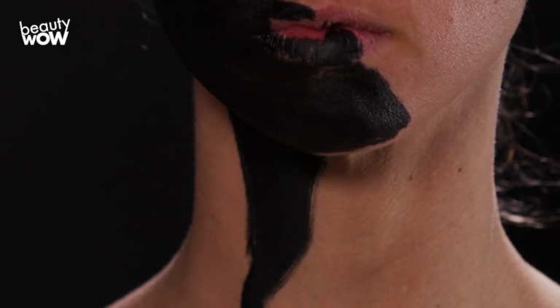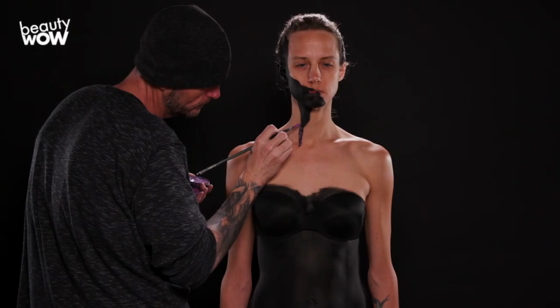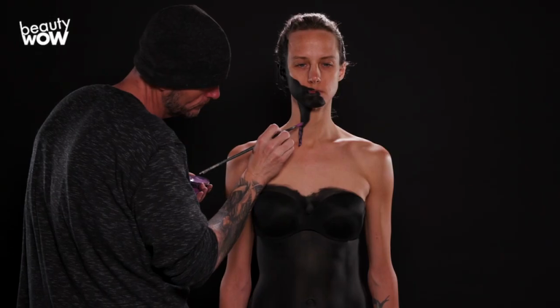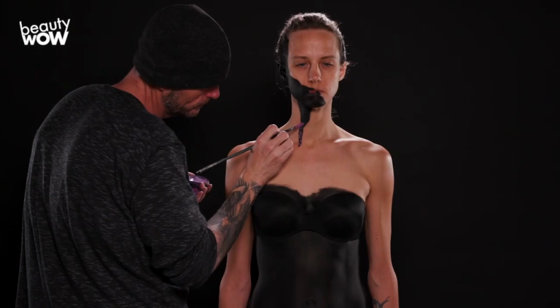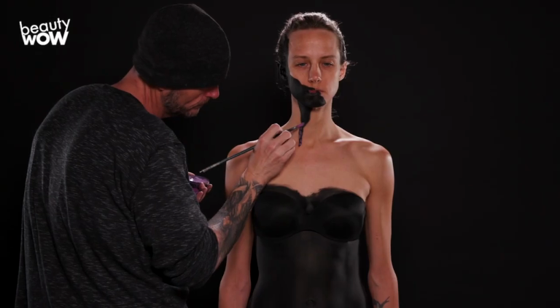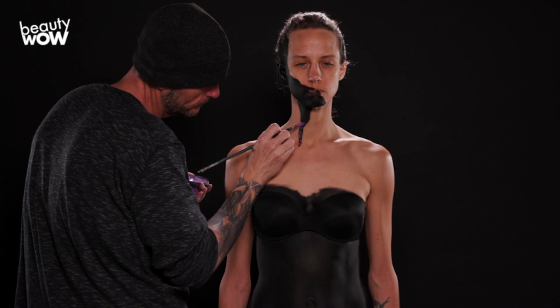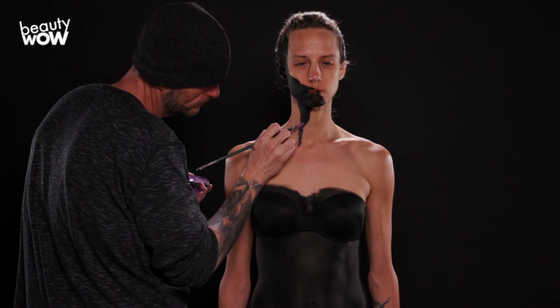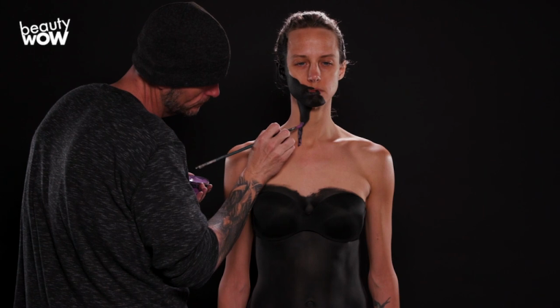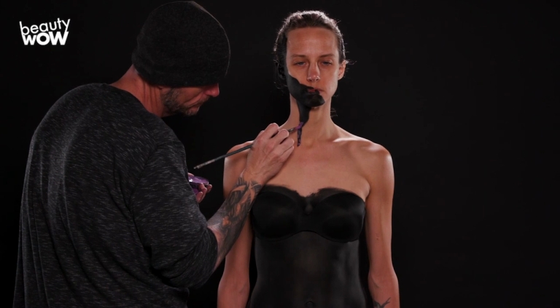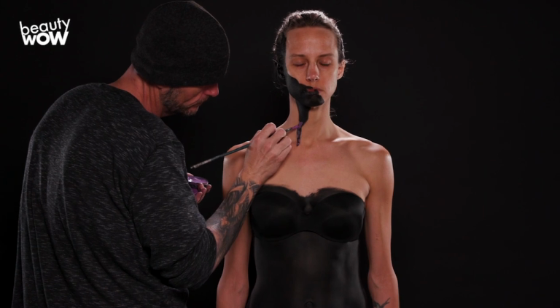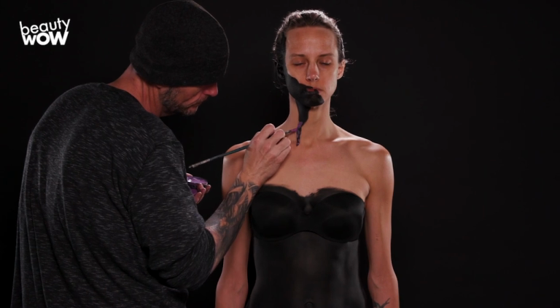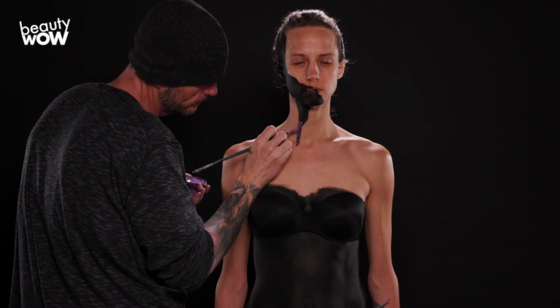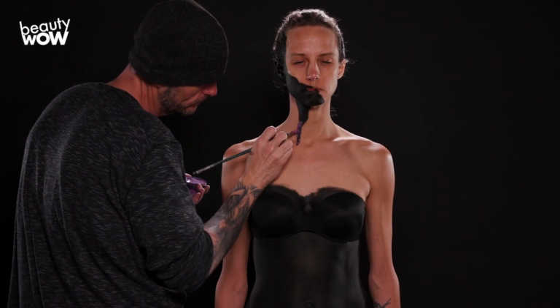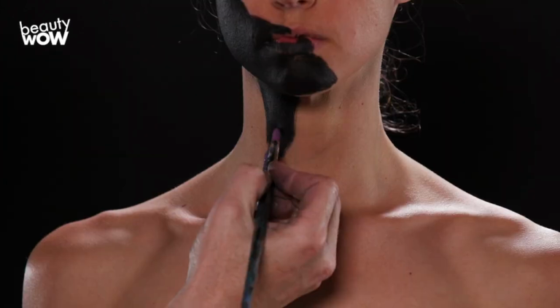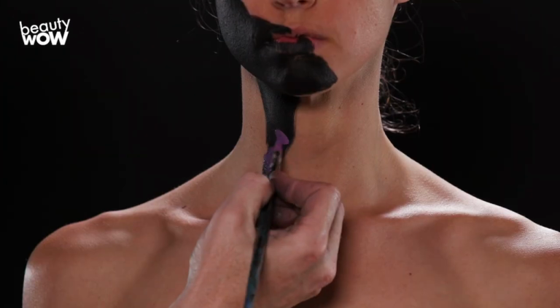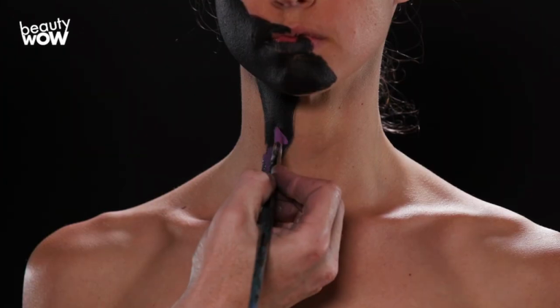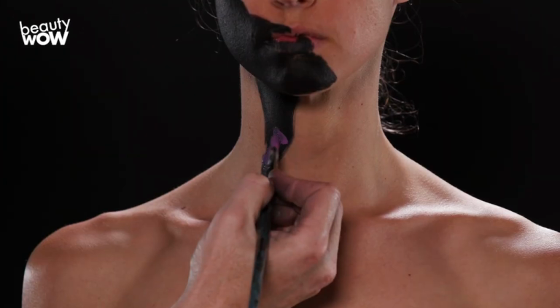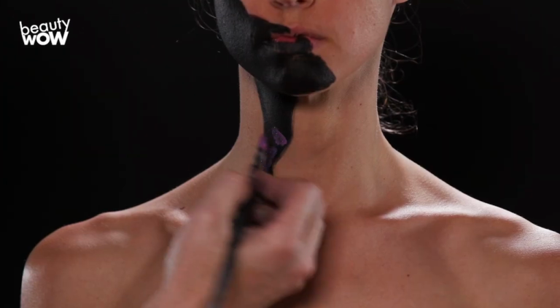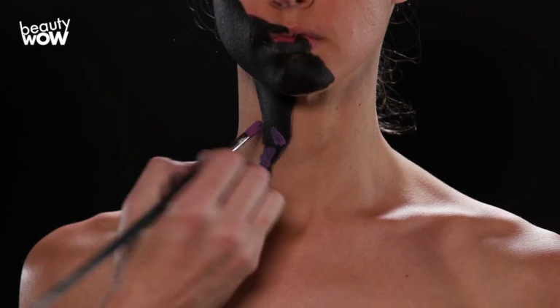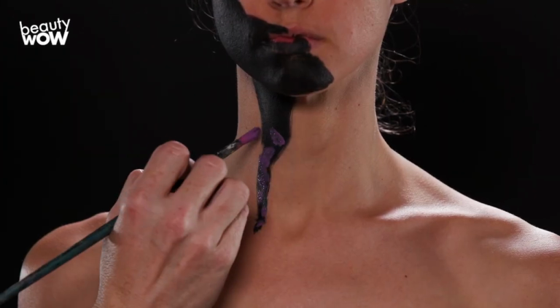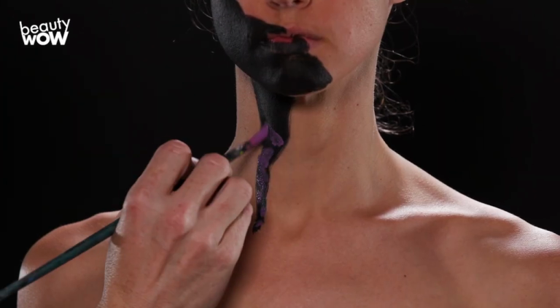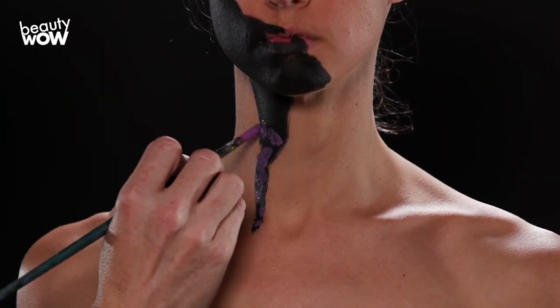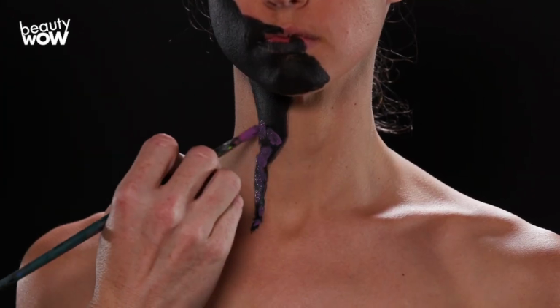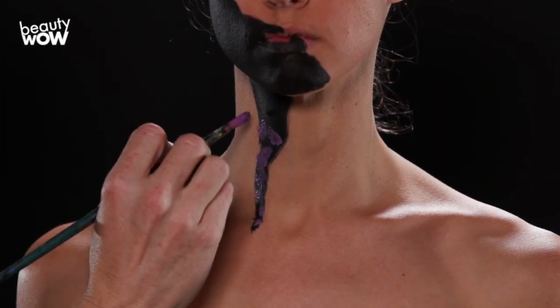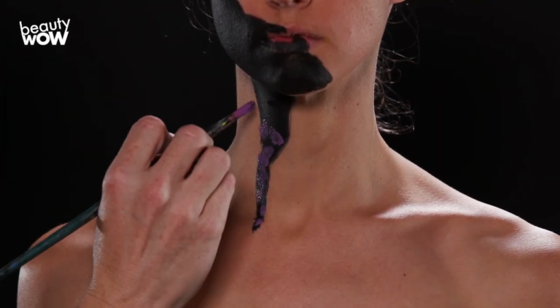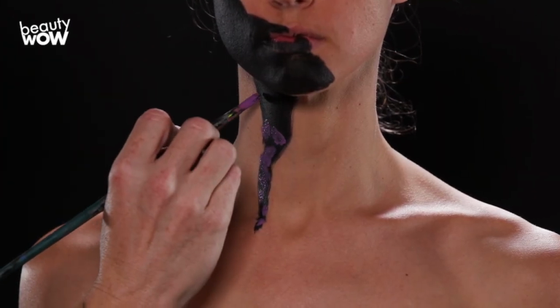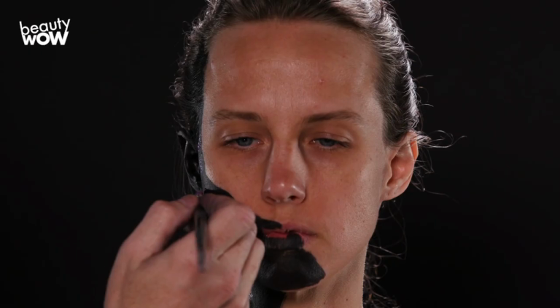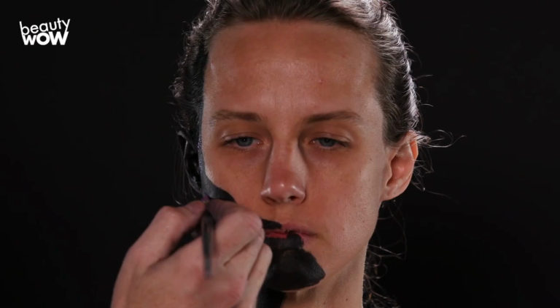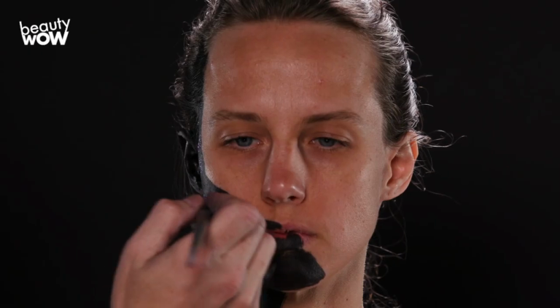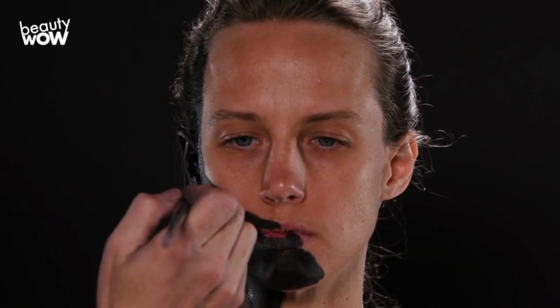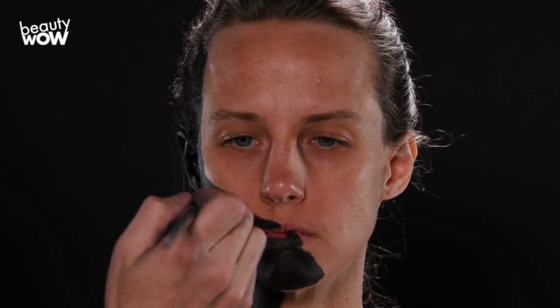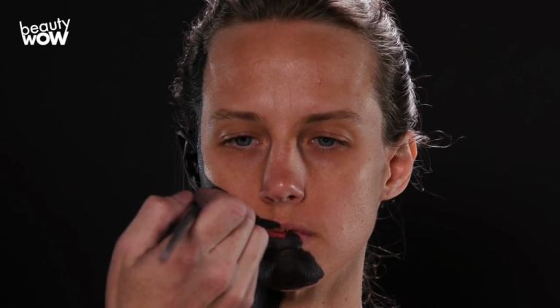Right now I'm working on the details, laying out the petals and deciding how they're going to fall and where they're going down her body.